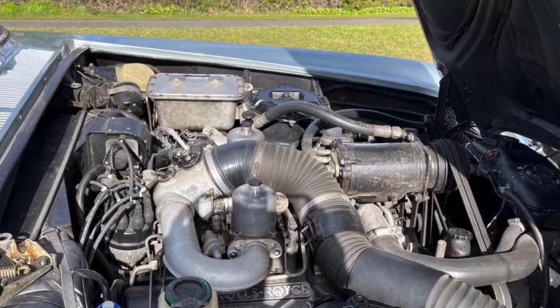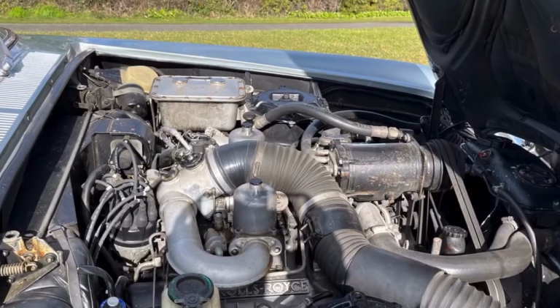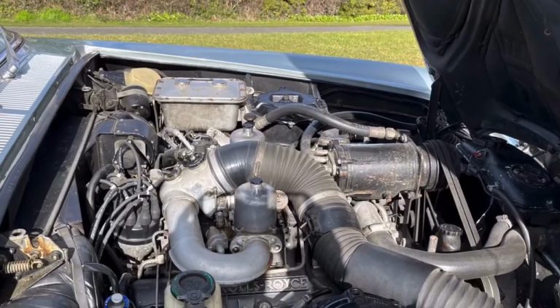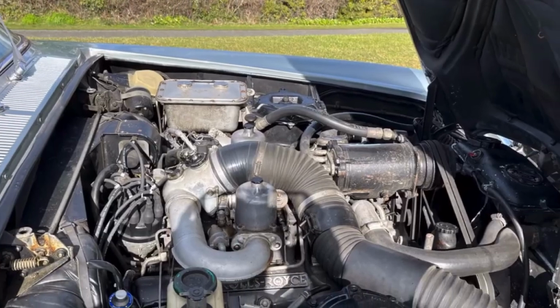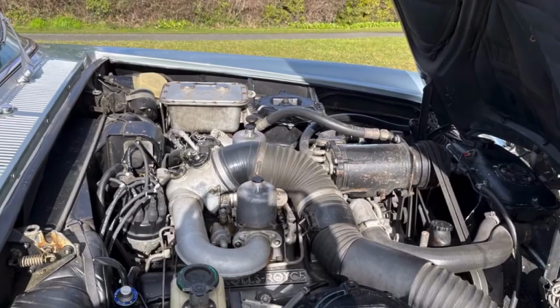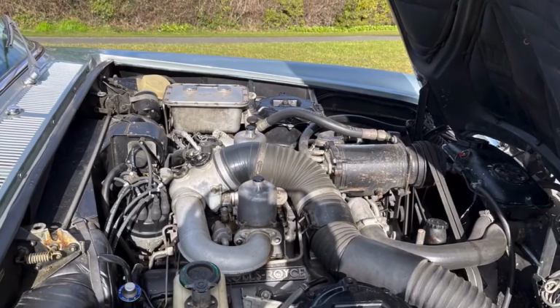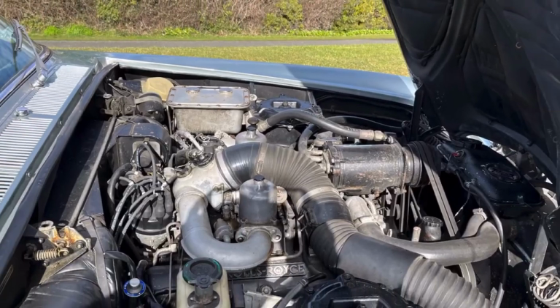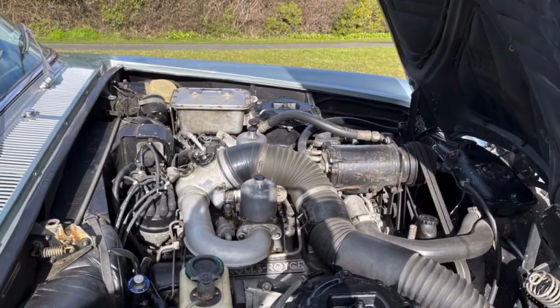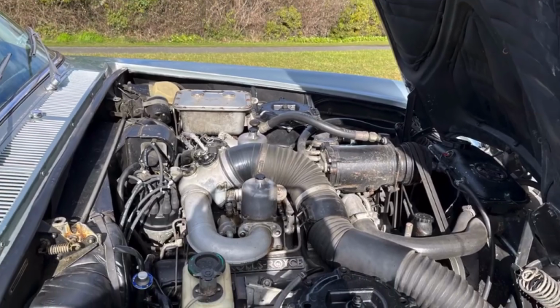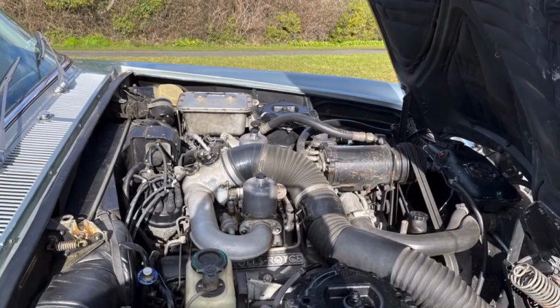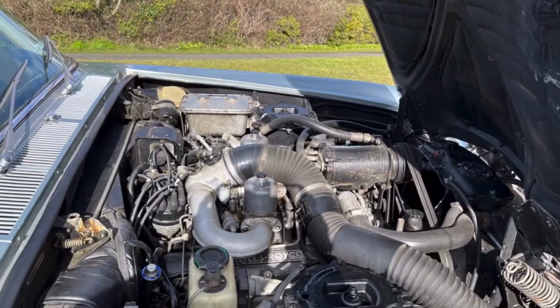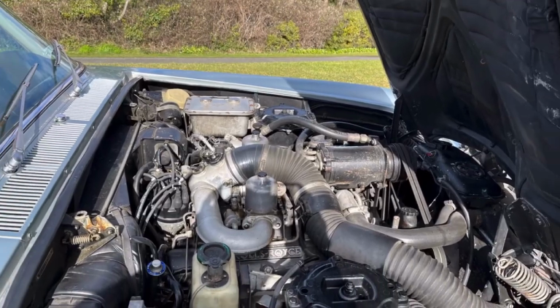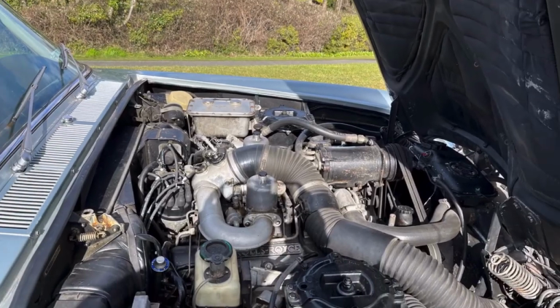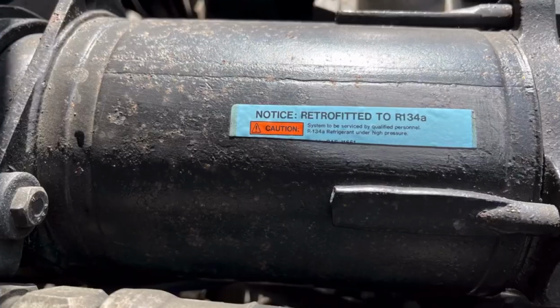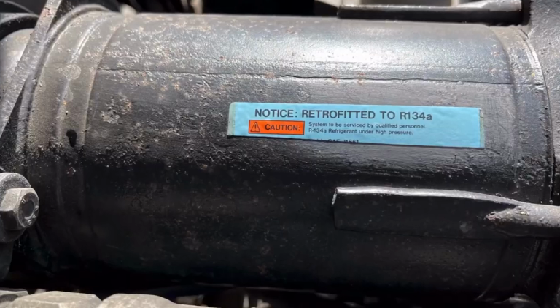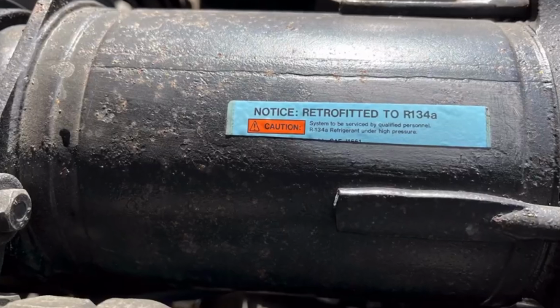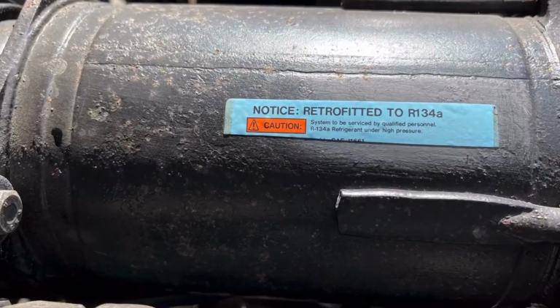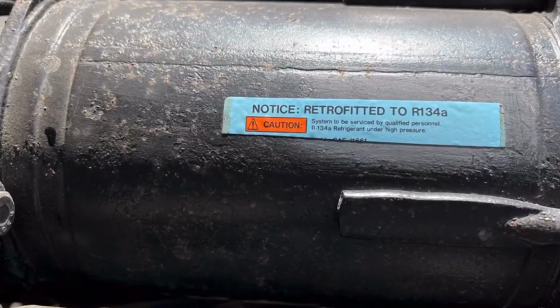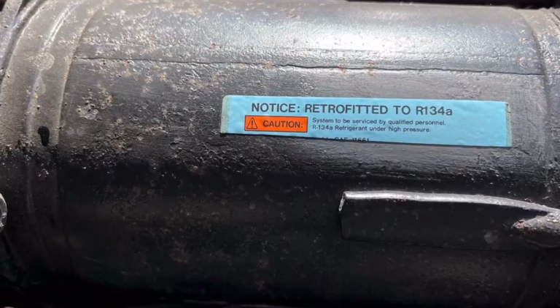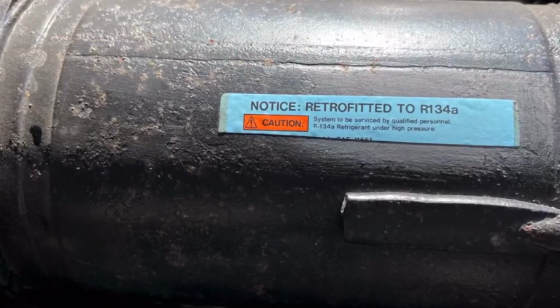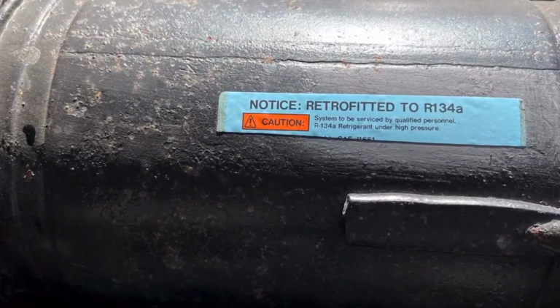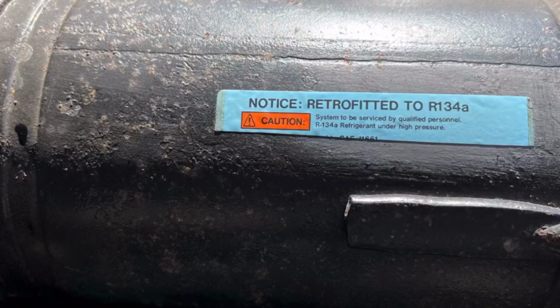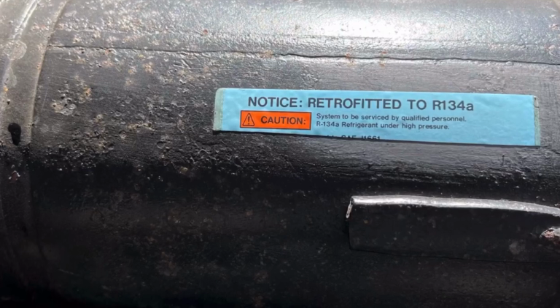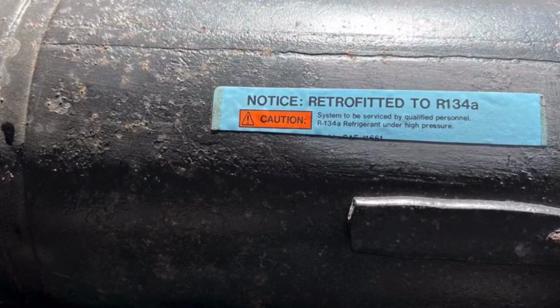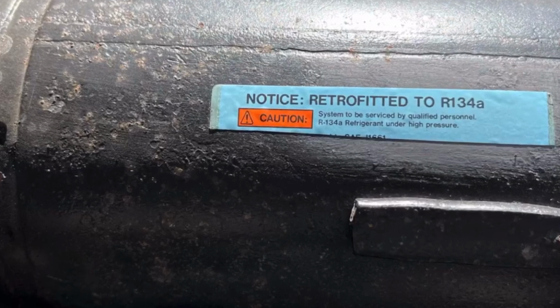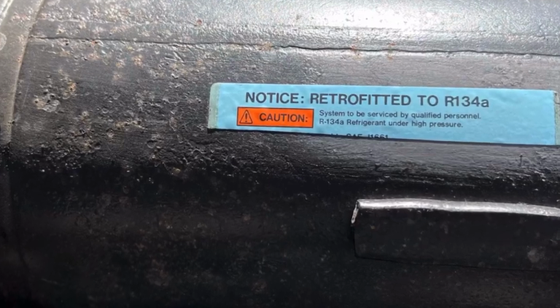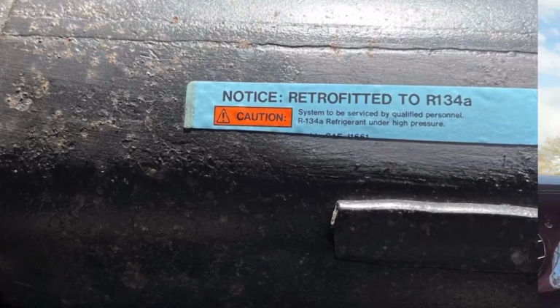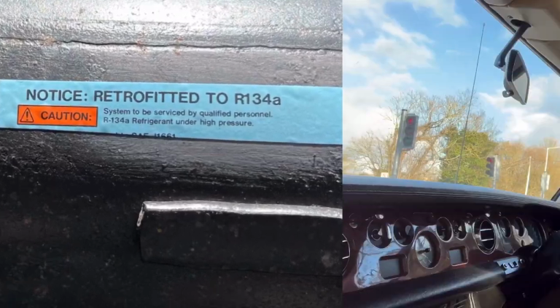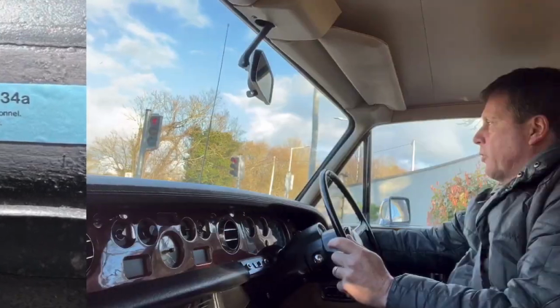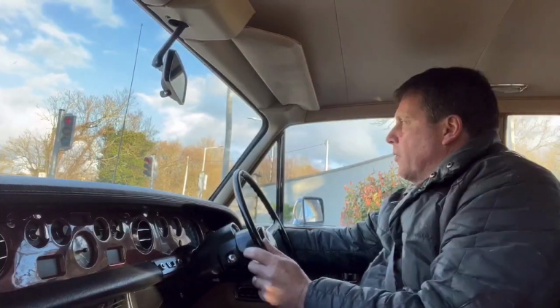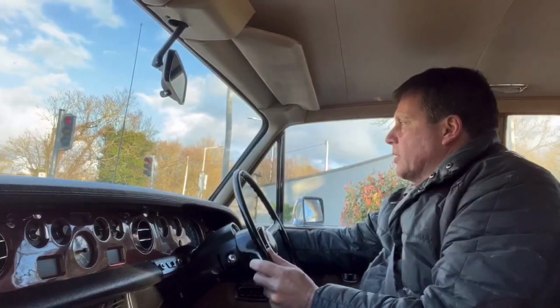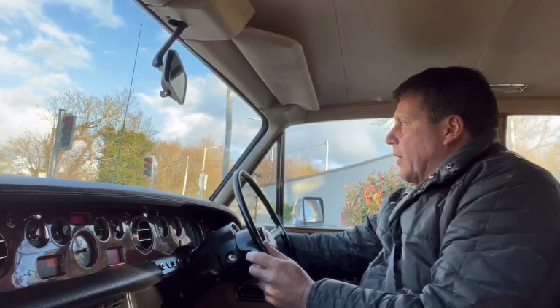The engine bay is also very well presented. The air conditioning has been converted to more modern gas. Let's go for a little spin.